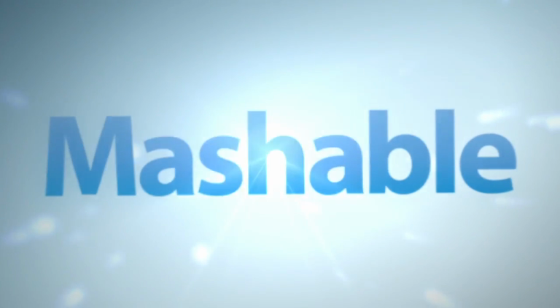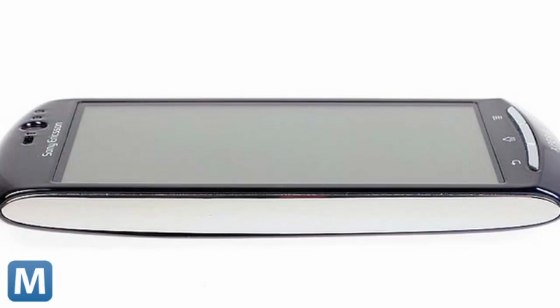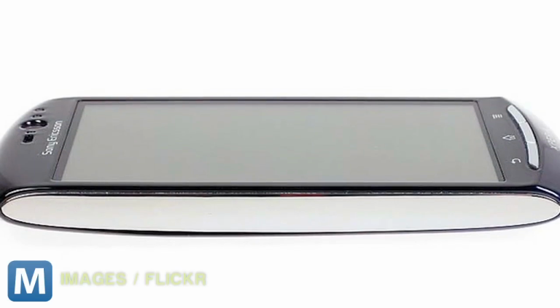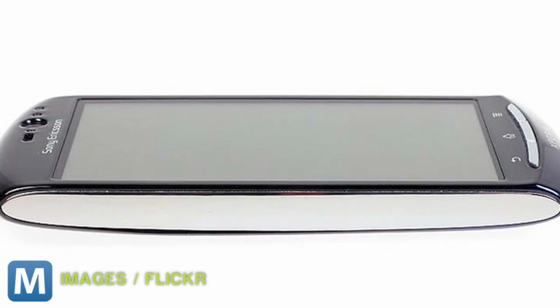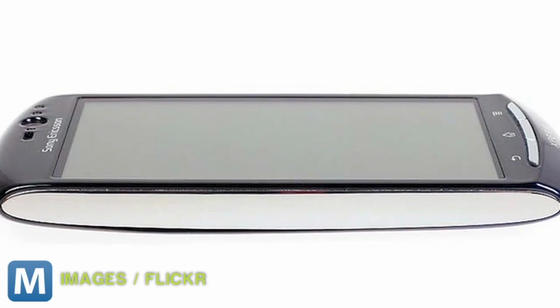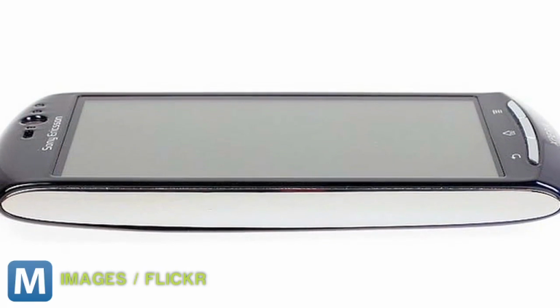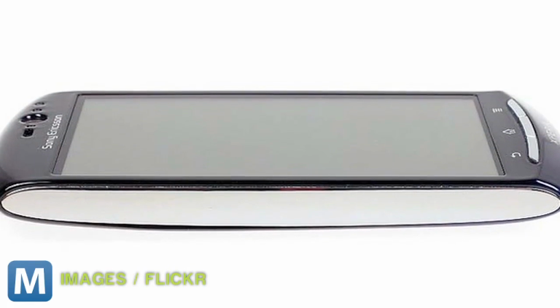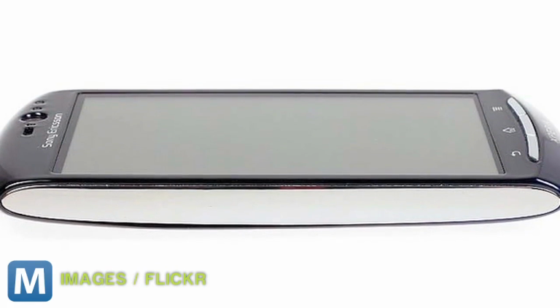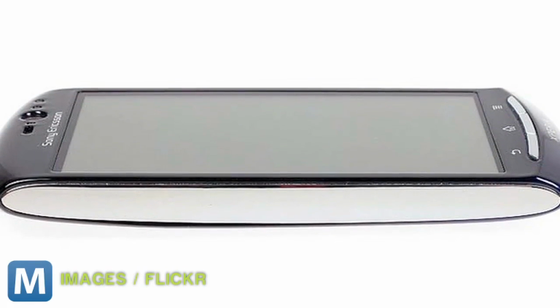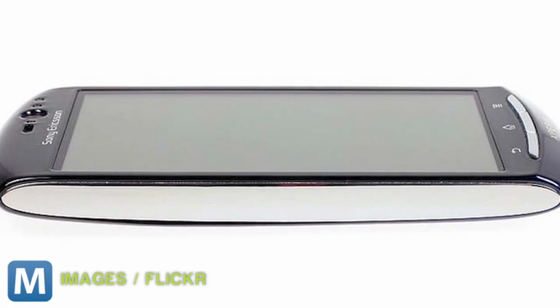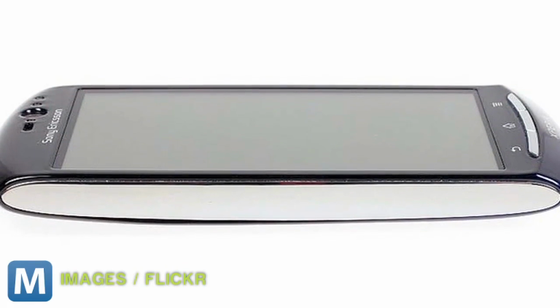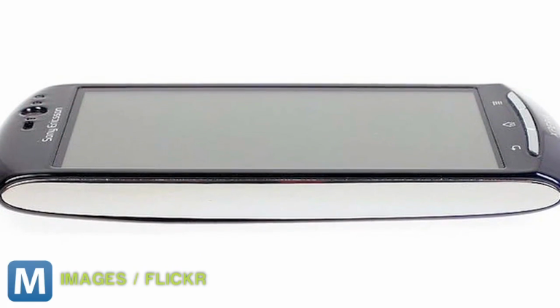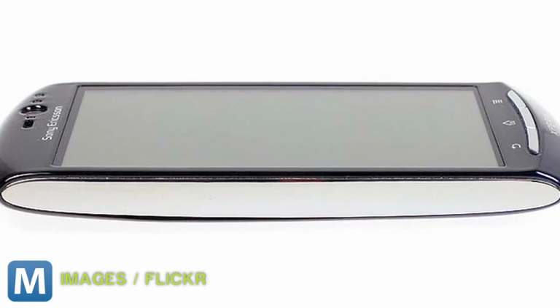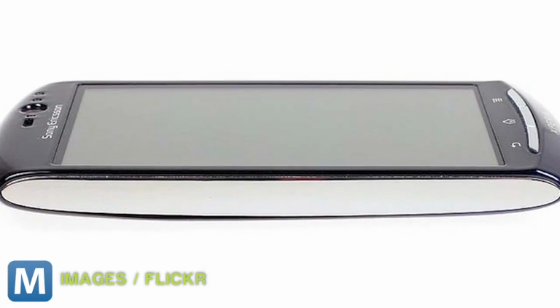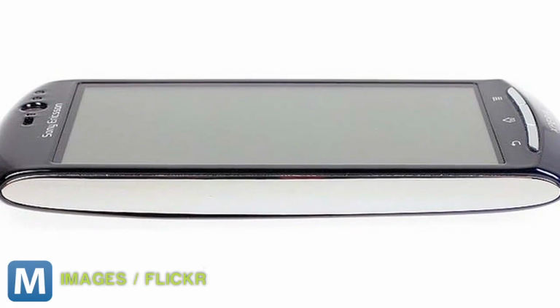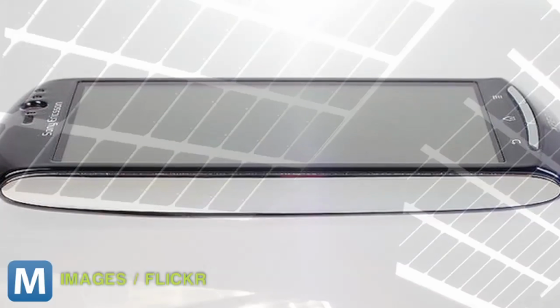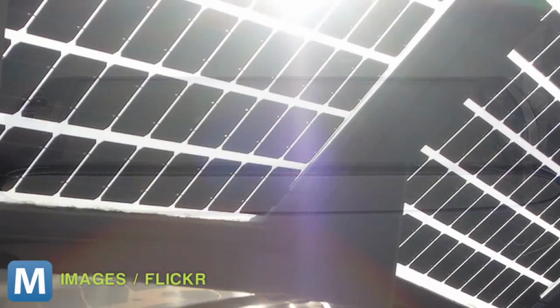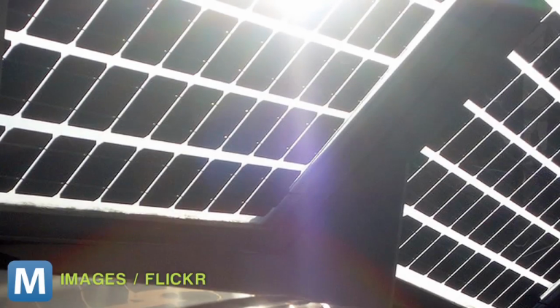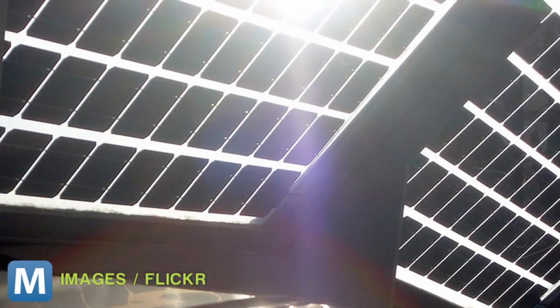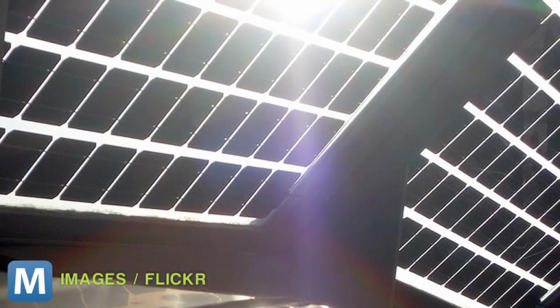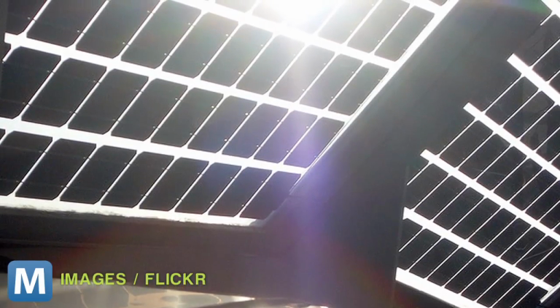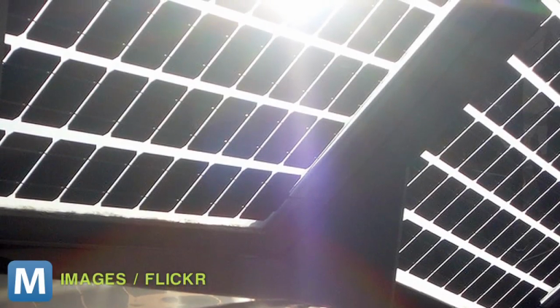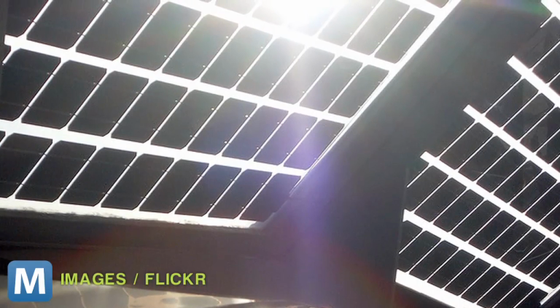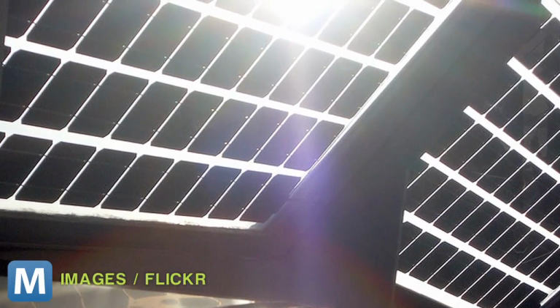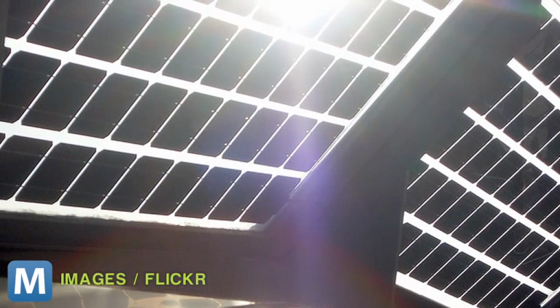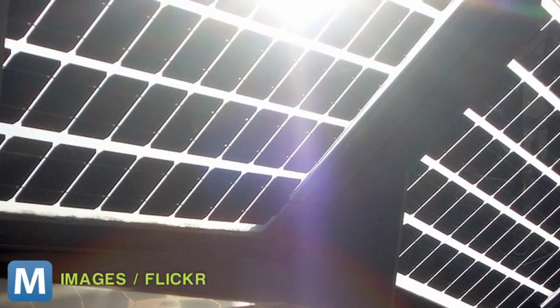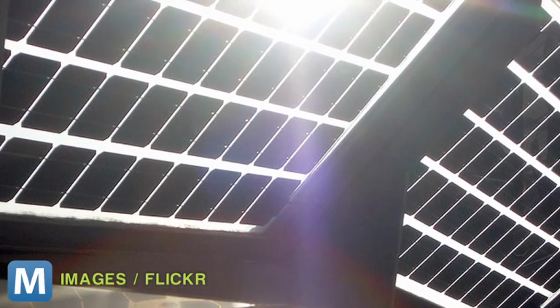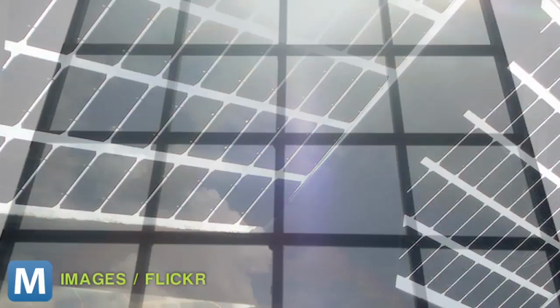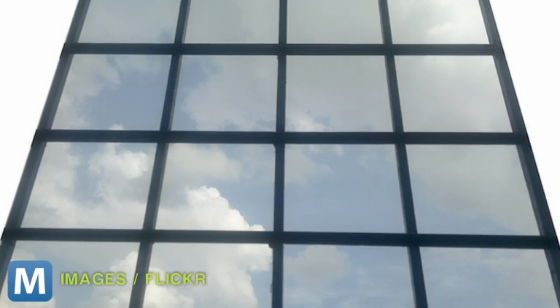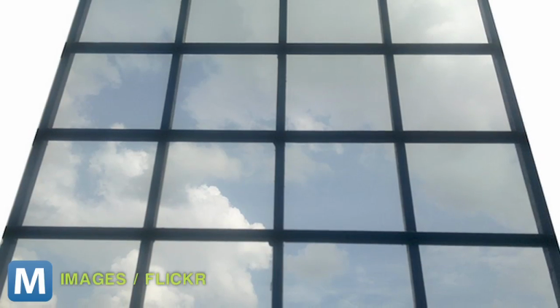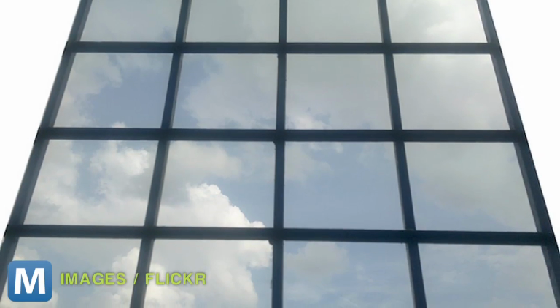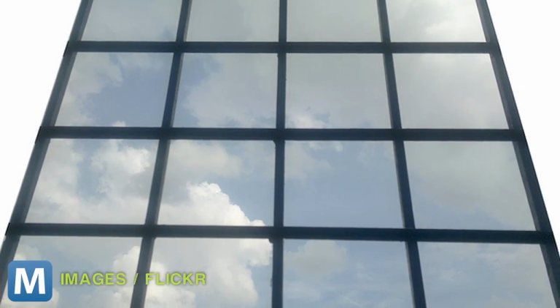The researchers hope eventually the technology can be applied to the screens of smartphones, TVs, solar panels, car windows, and building windows.